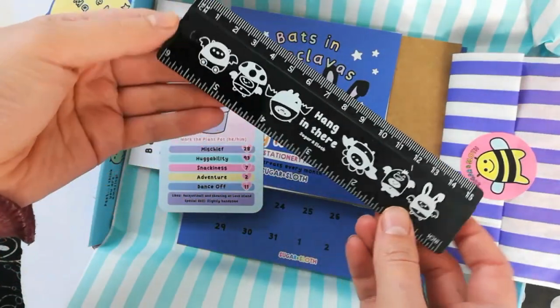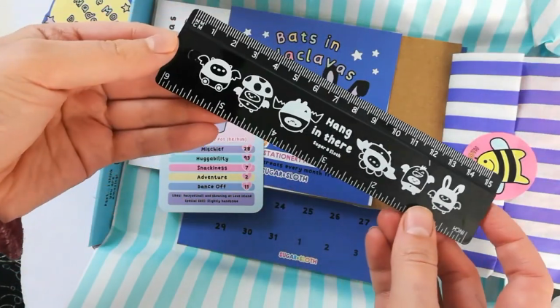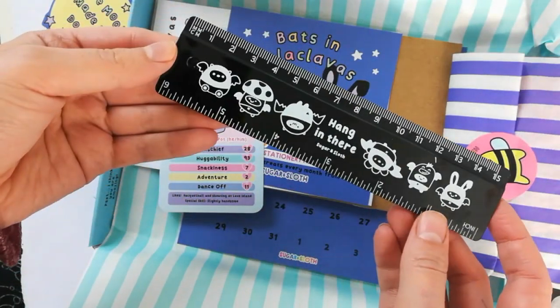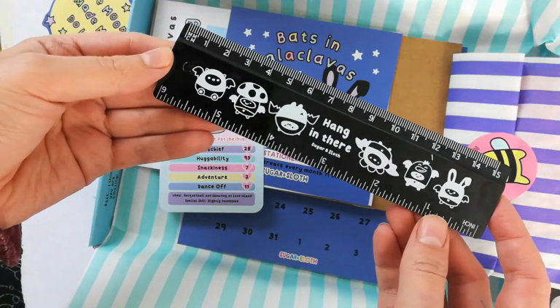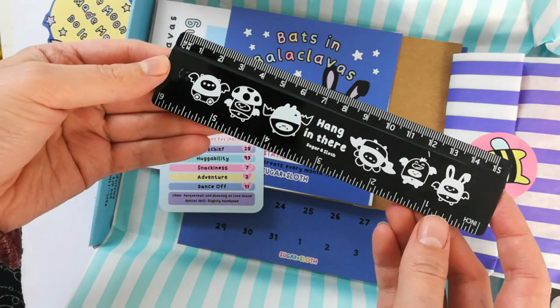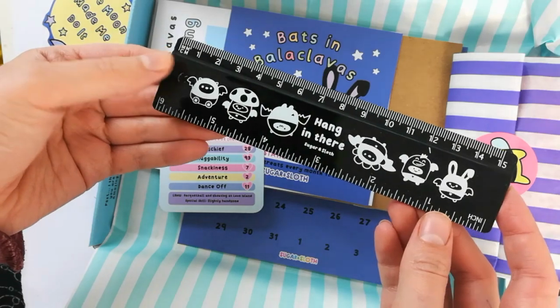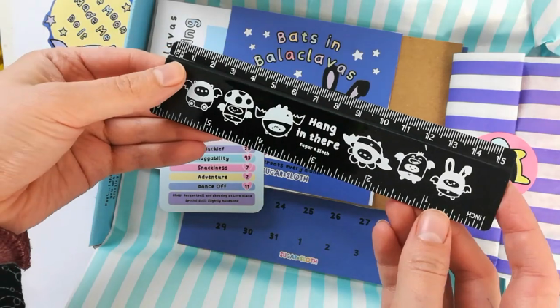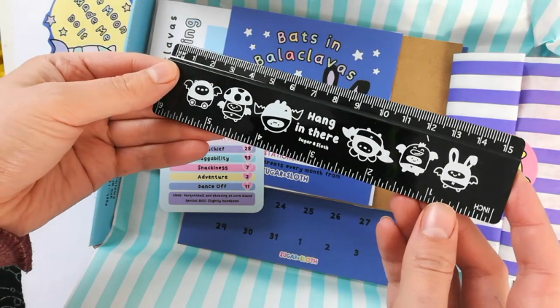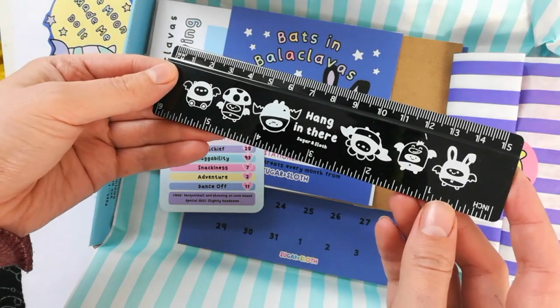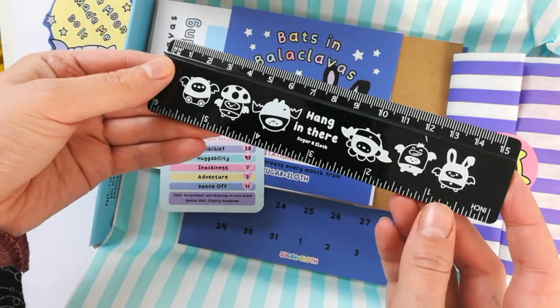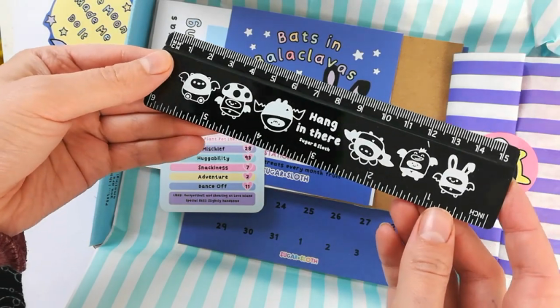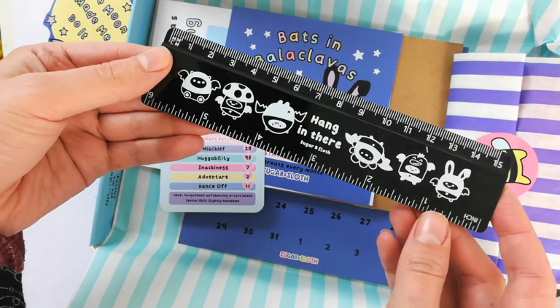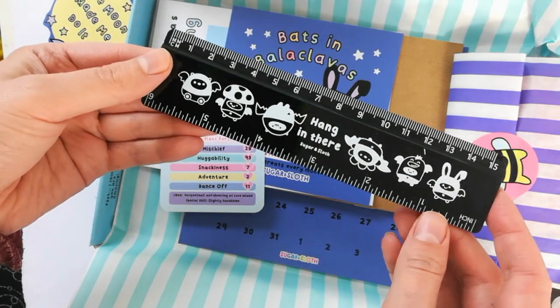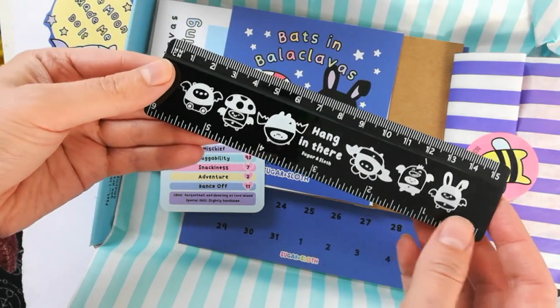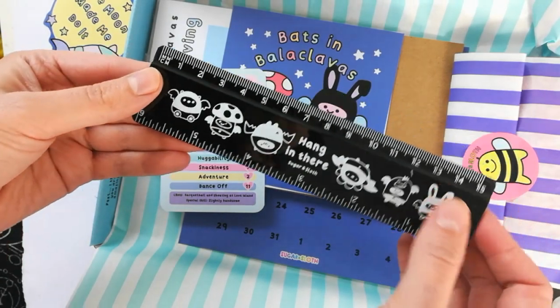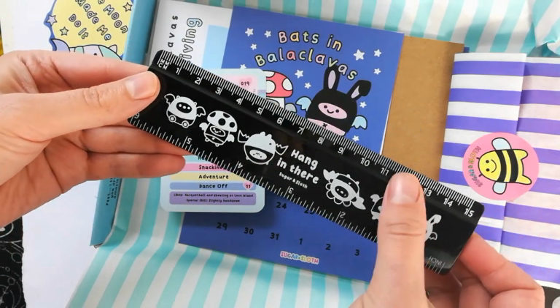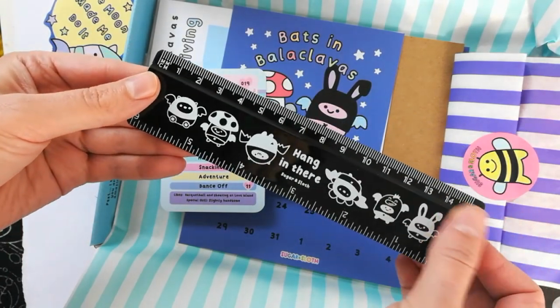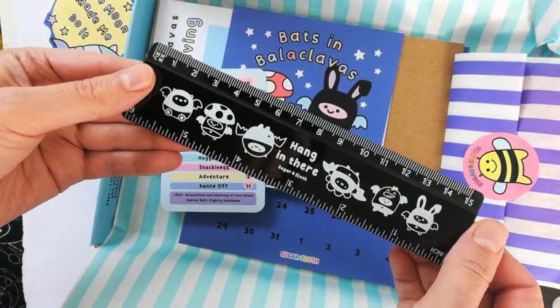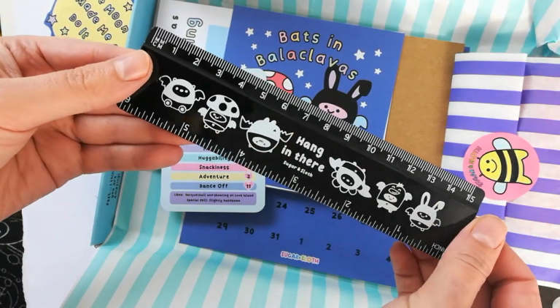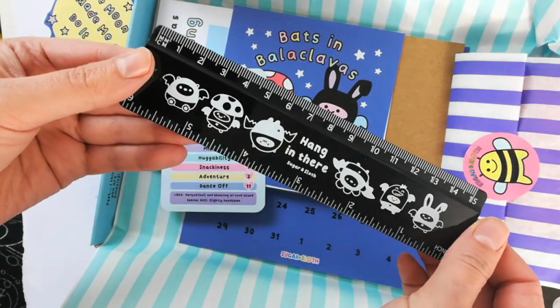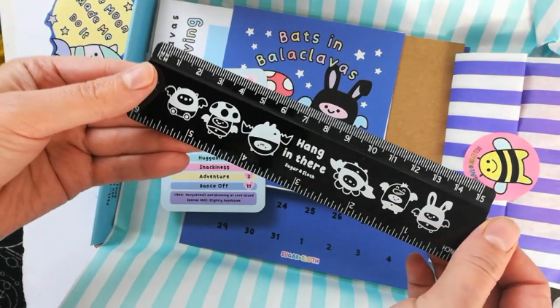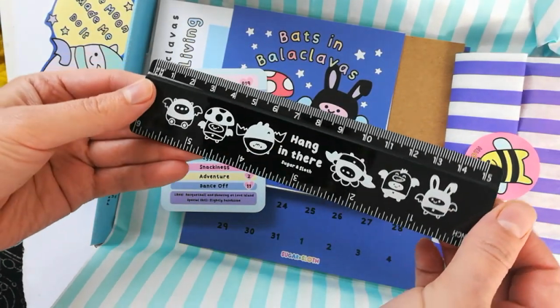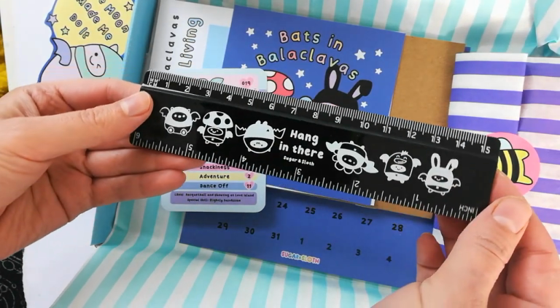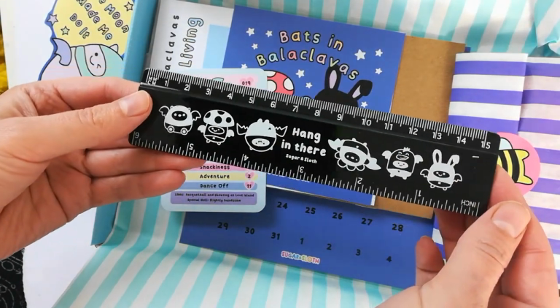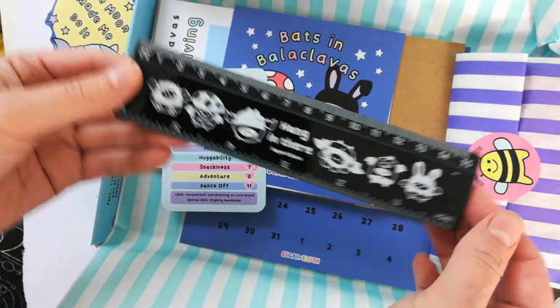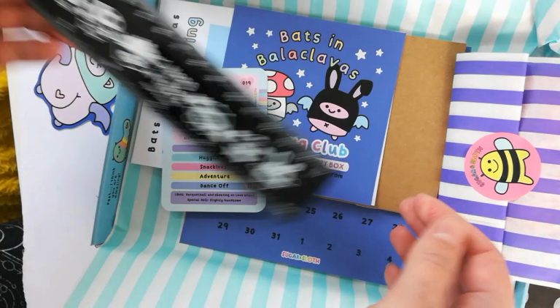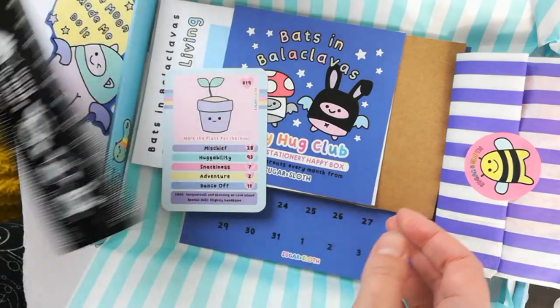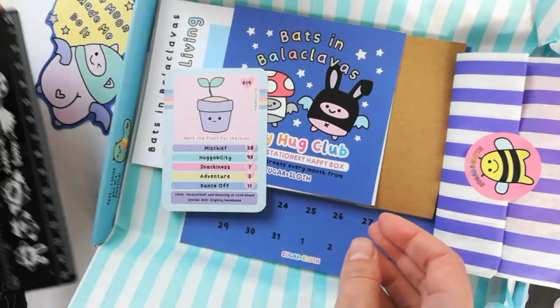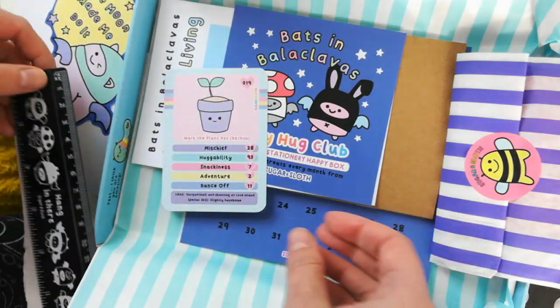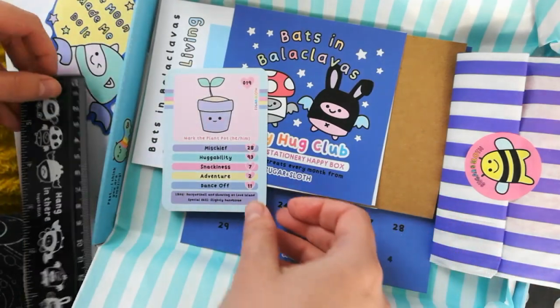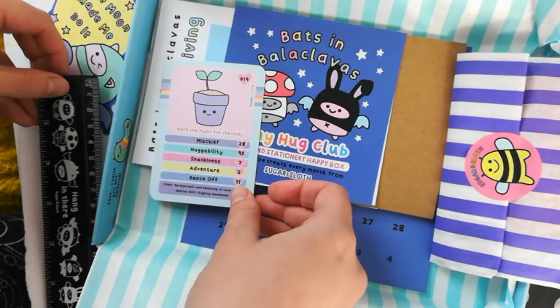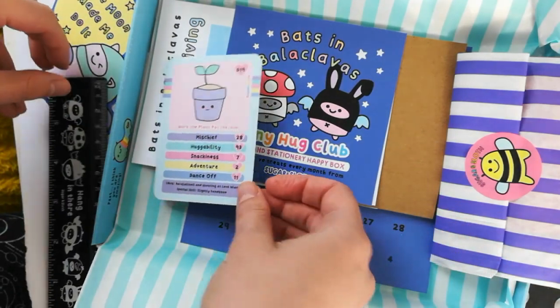I'm so excited that we finally have a ruler in a Tiny Hug Club box - we've never made one before and I'm obsessed with these cutie little bats hanging upside down.